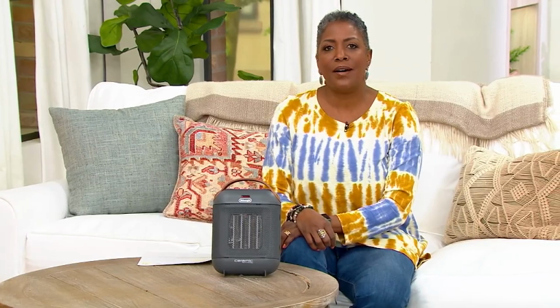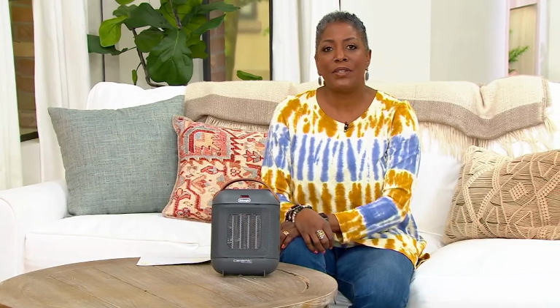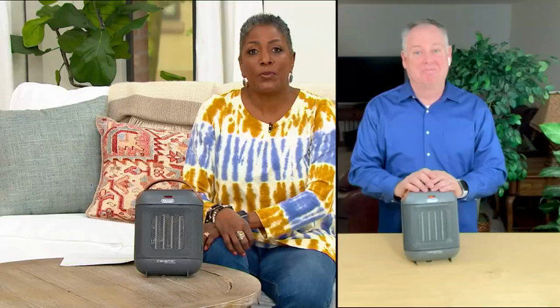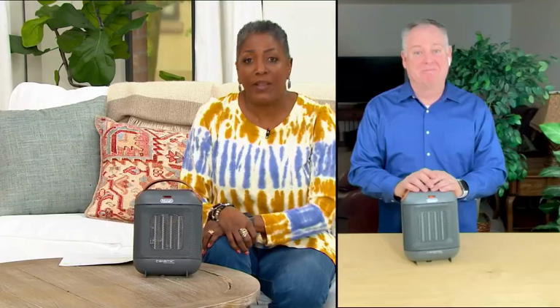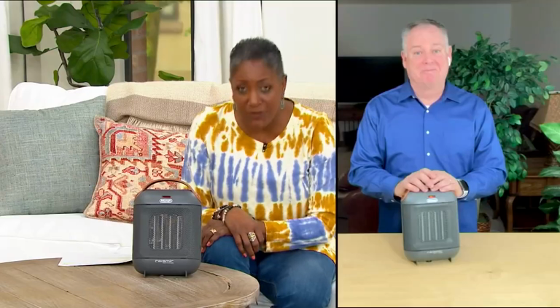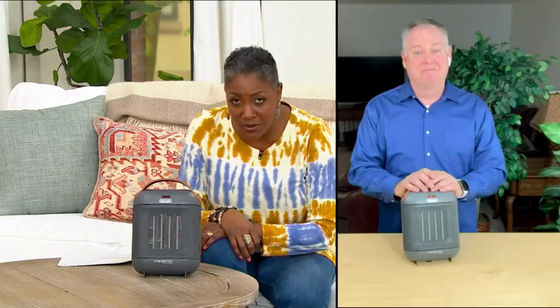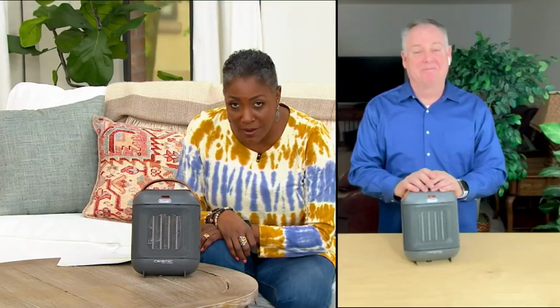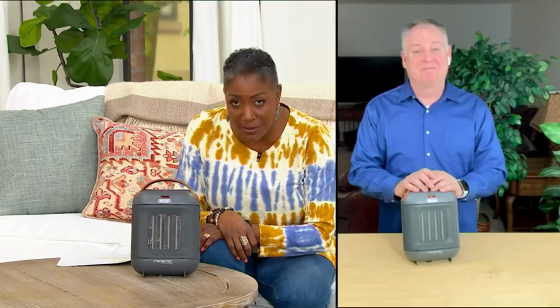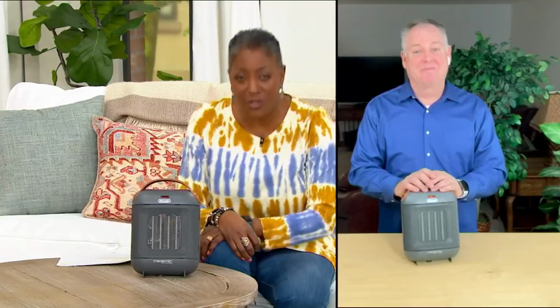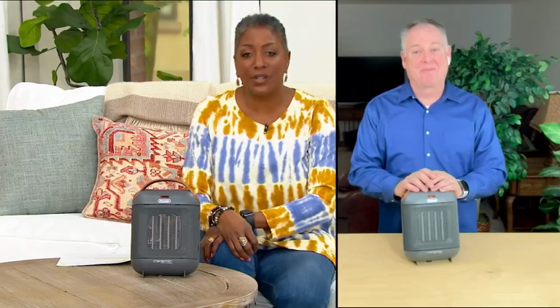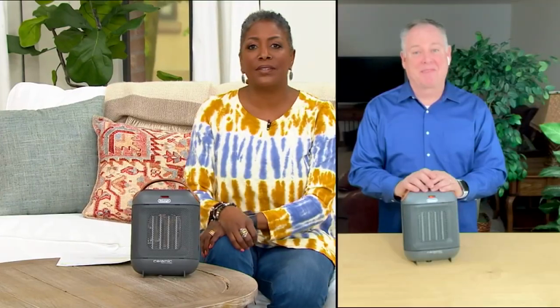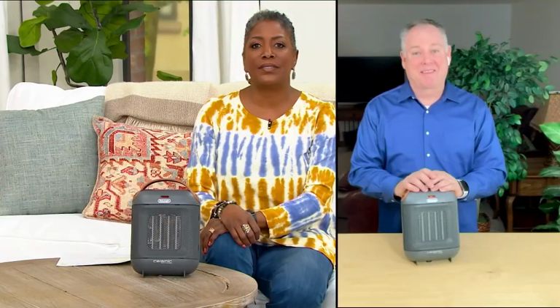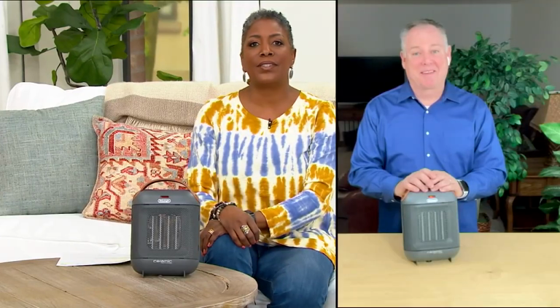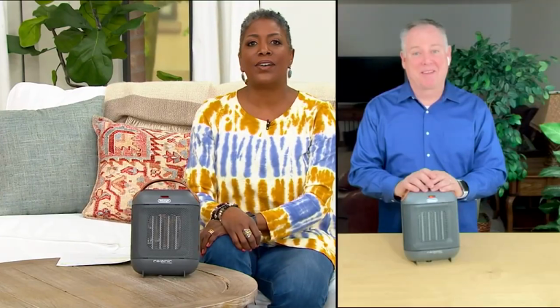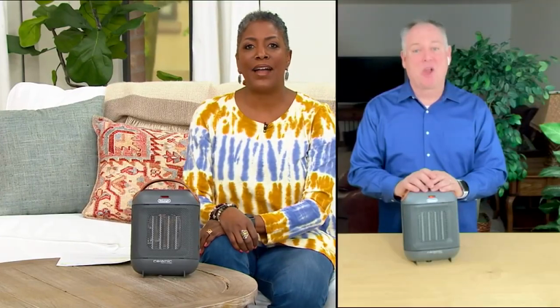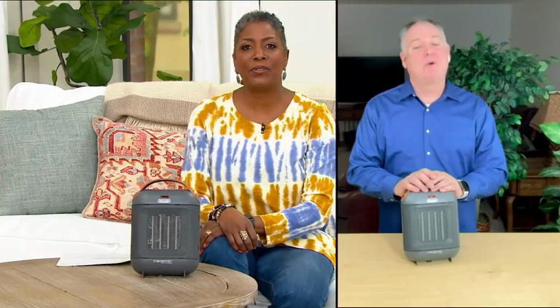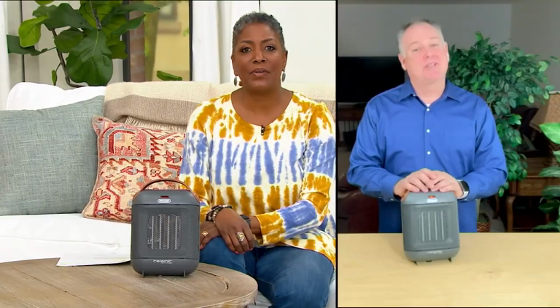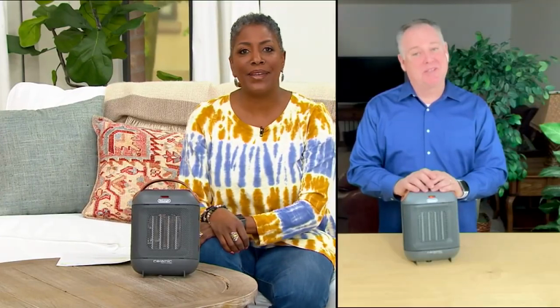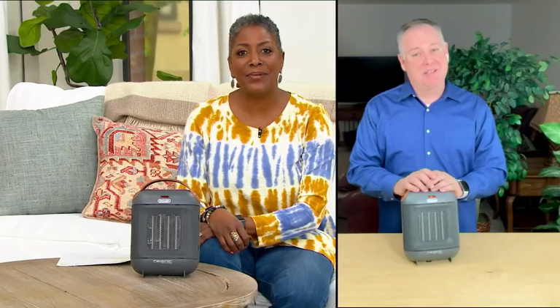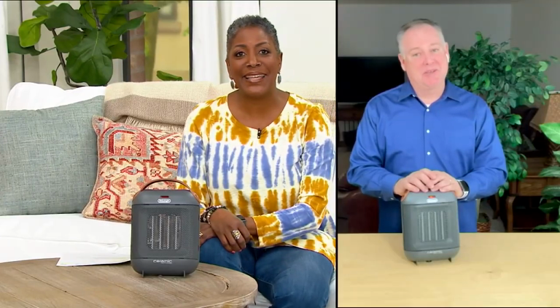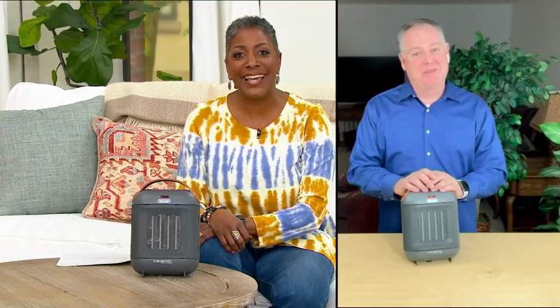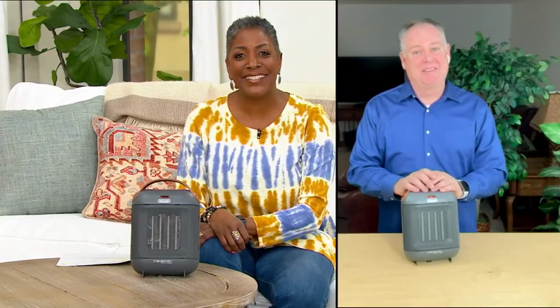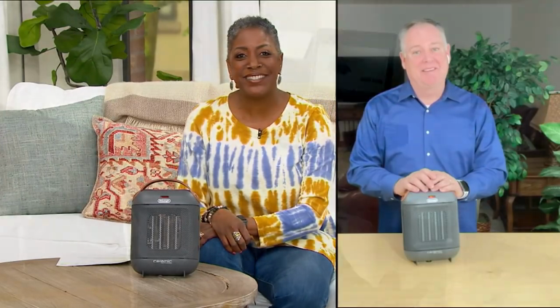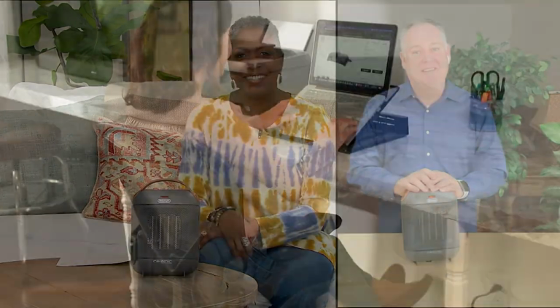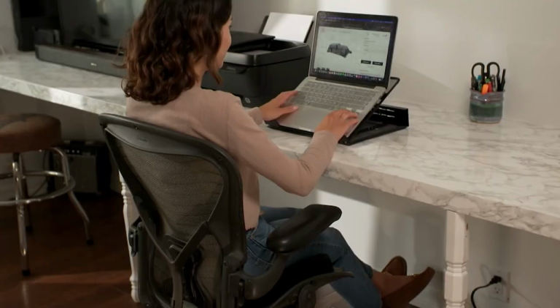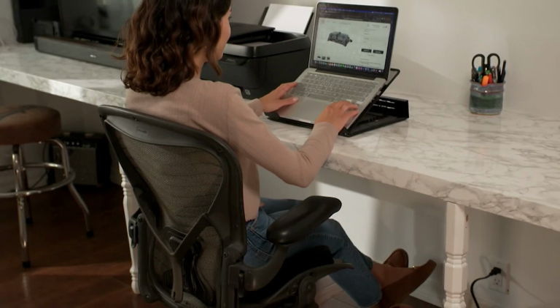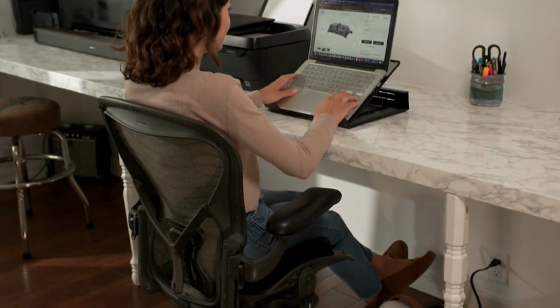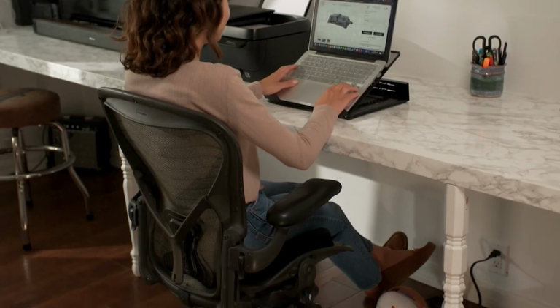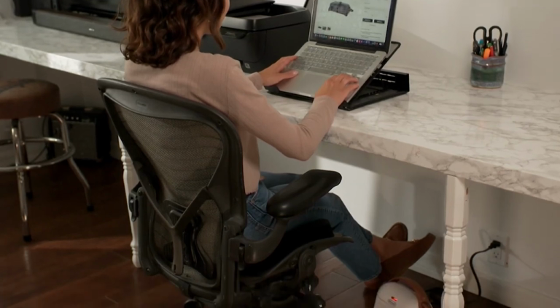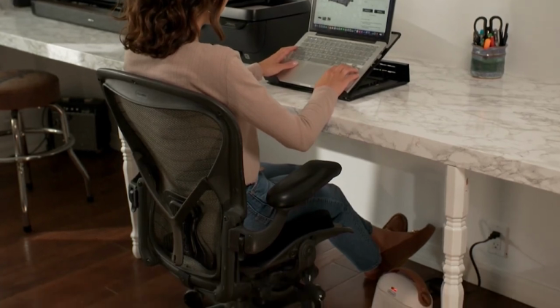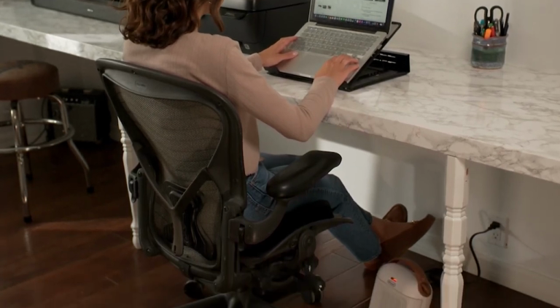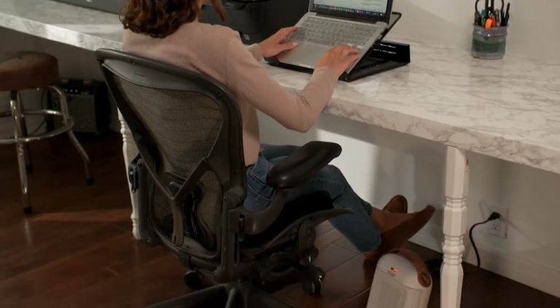Mr. Pickford, a pleasure, sir. Have a great weekend. Good to see you too. All right, dear.